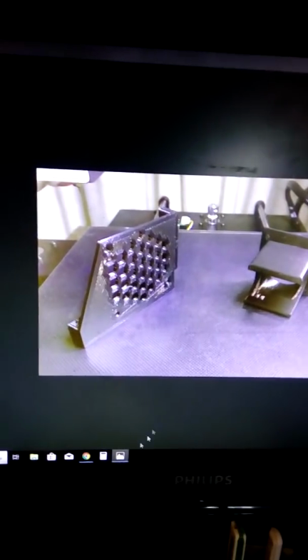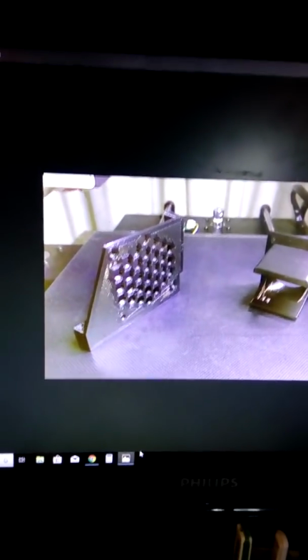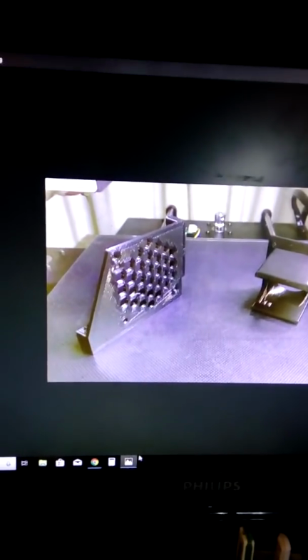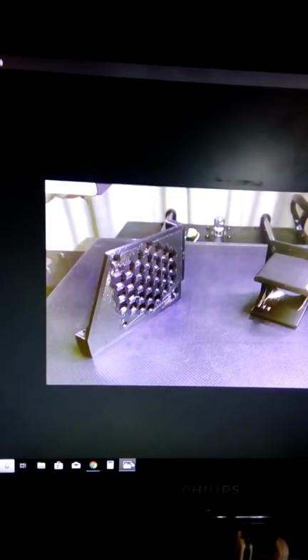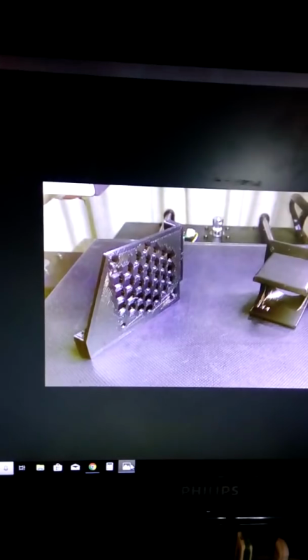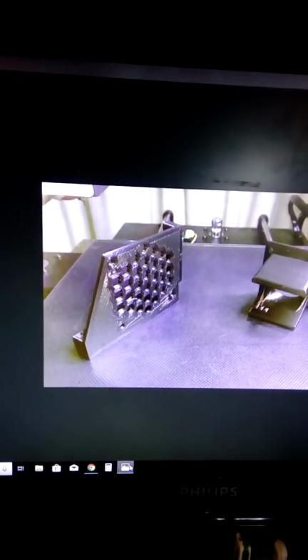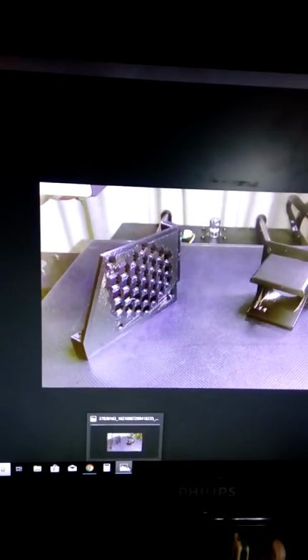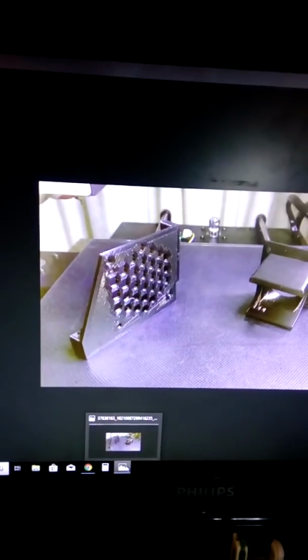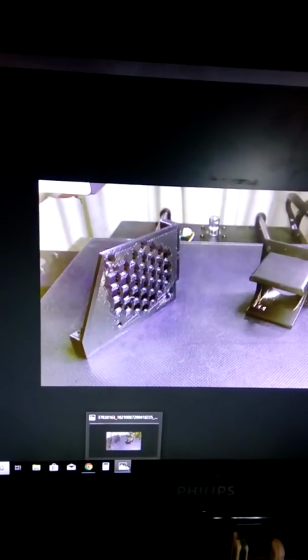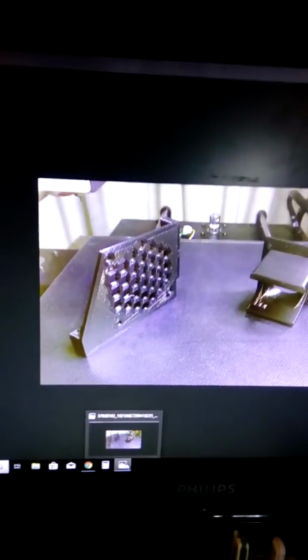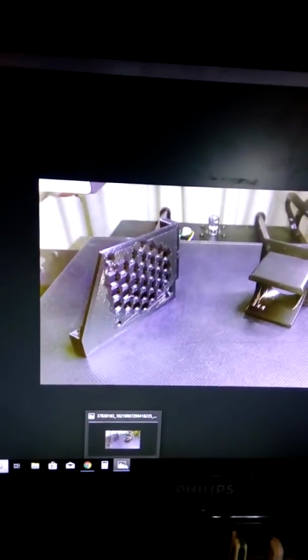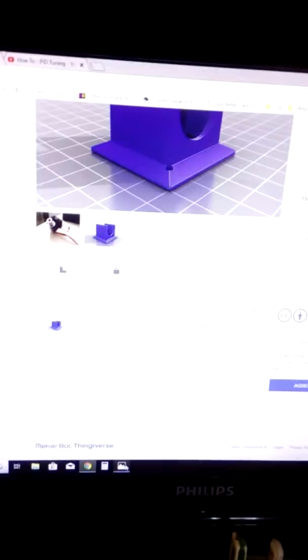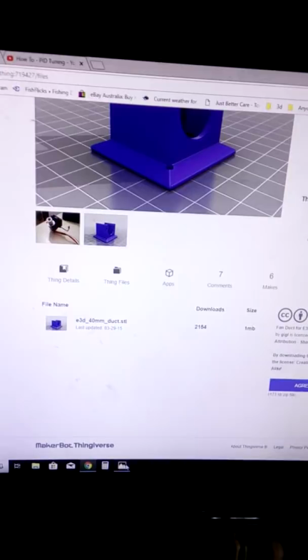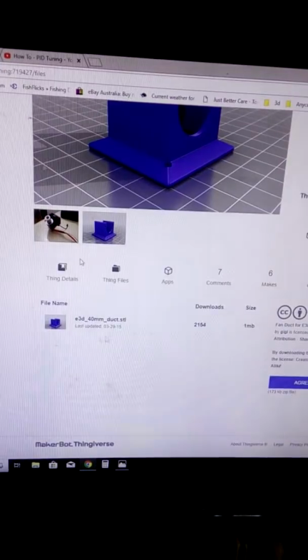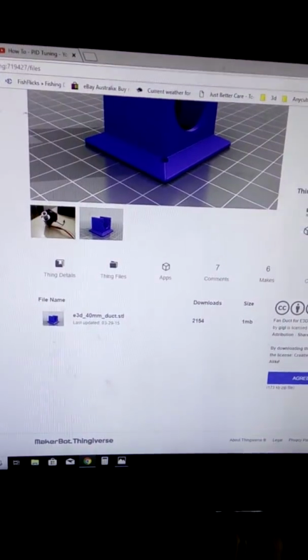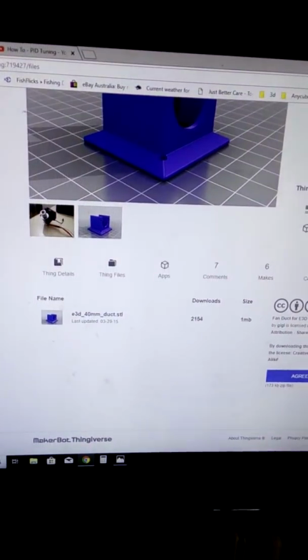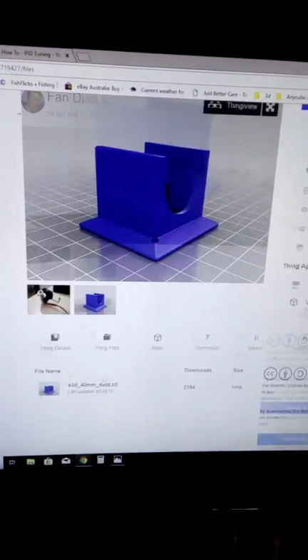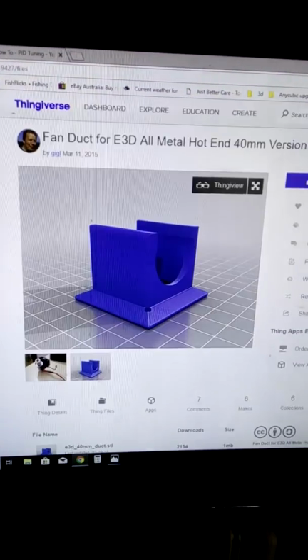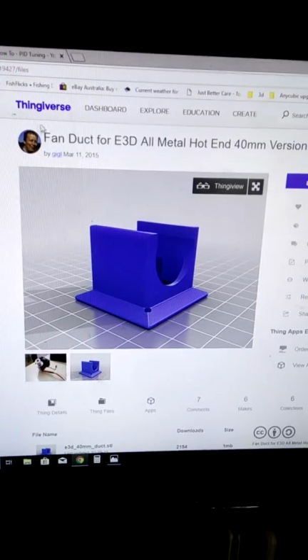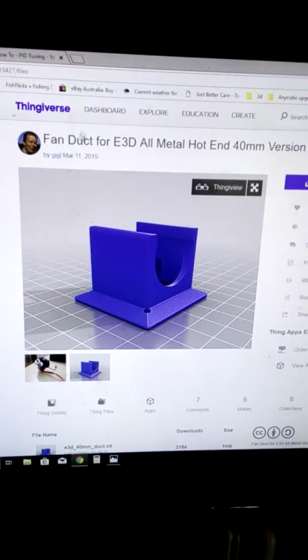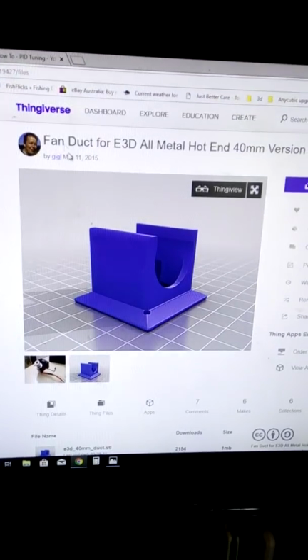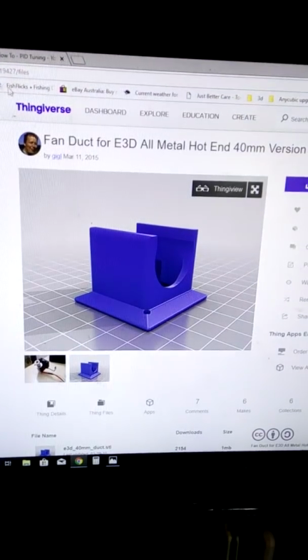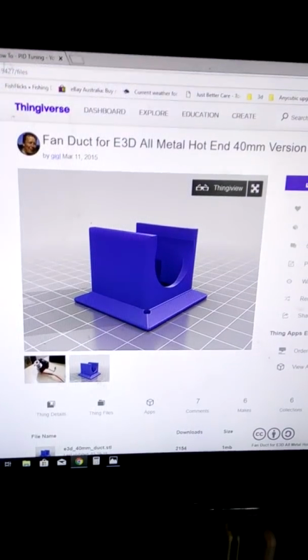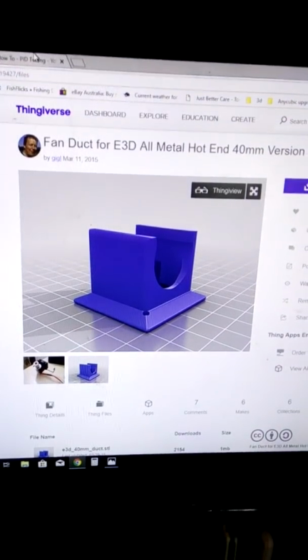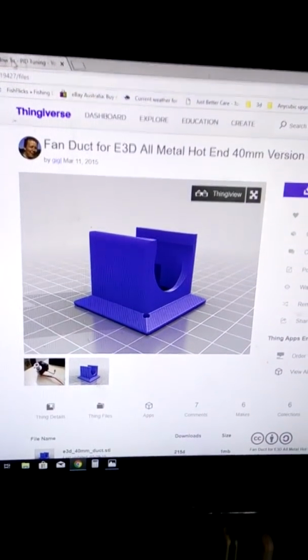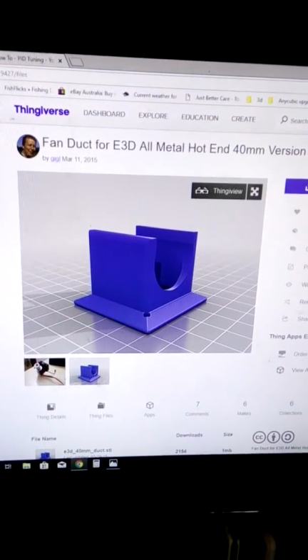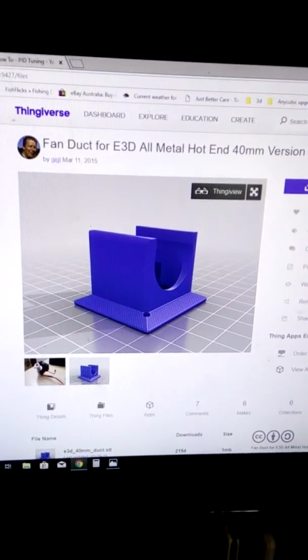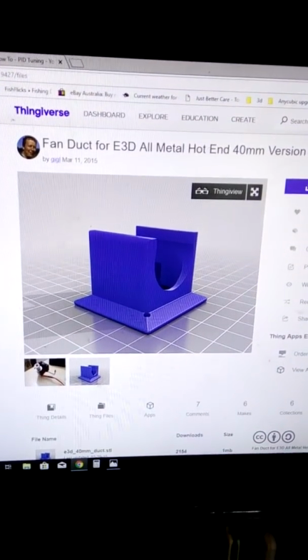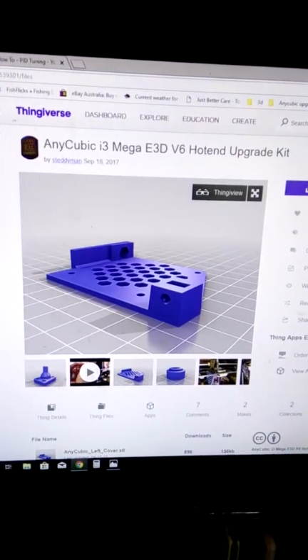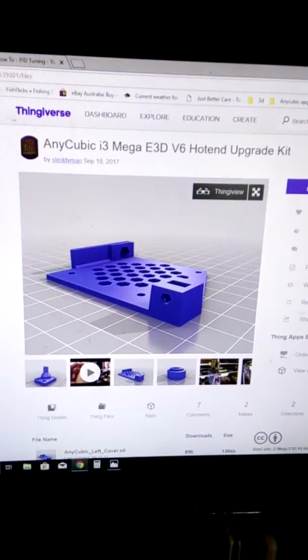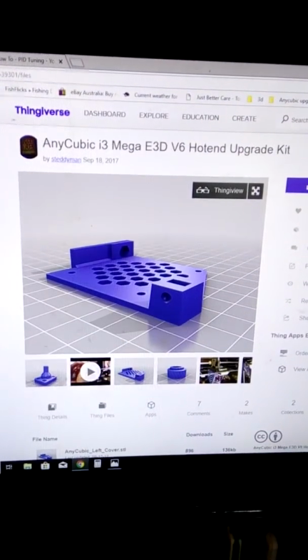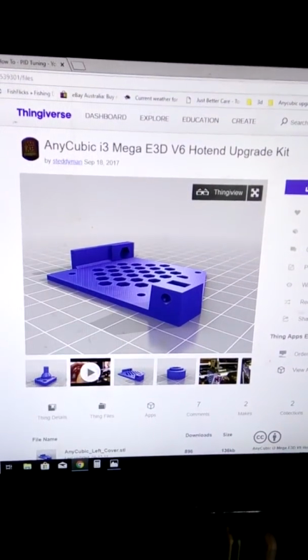I can't thank the two Thingiverse users, Giggle and SteadyMan, enough.